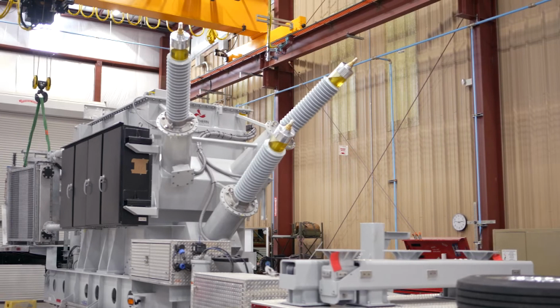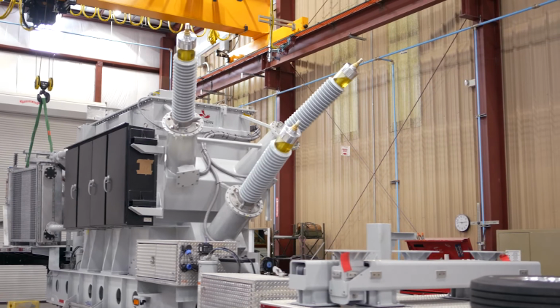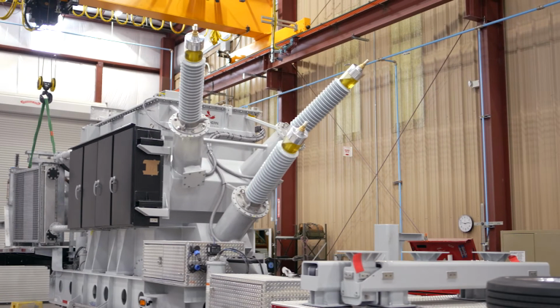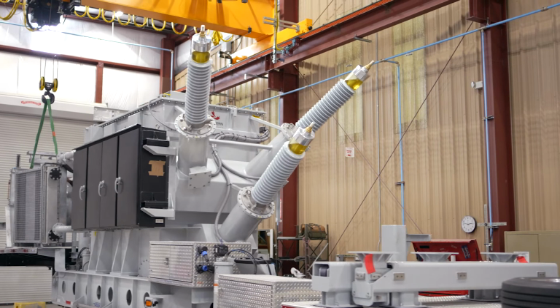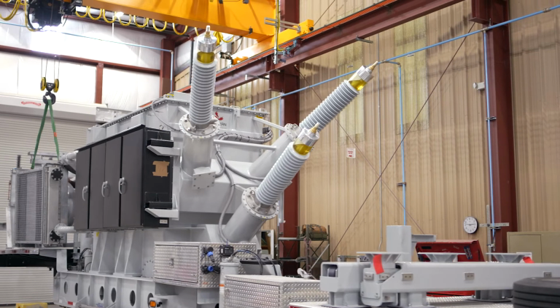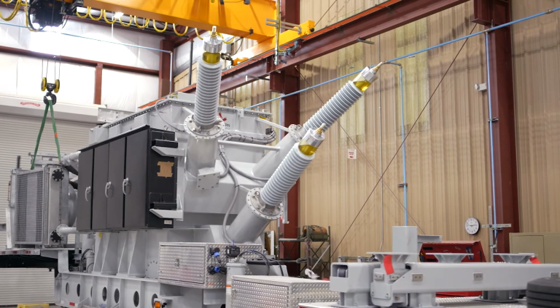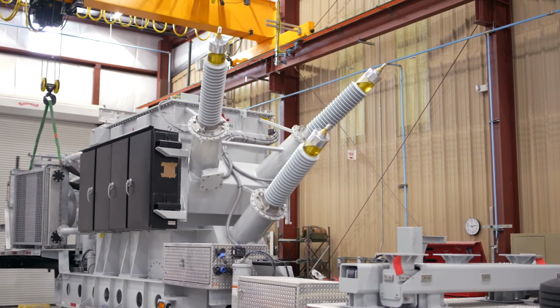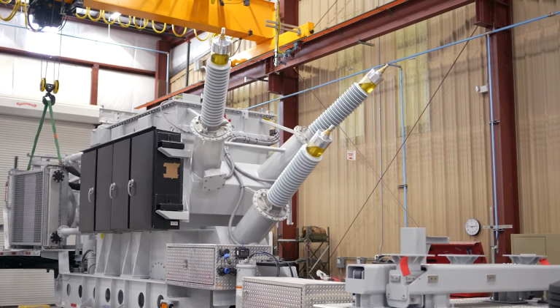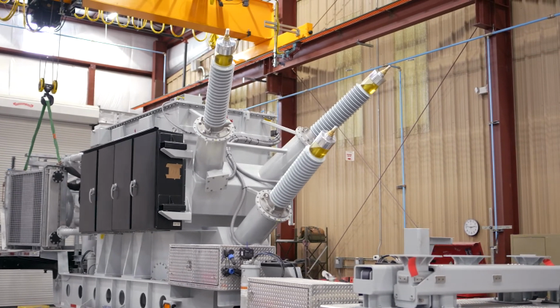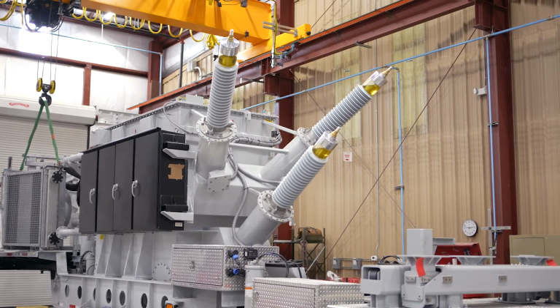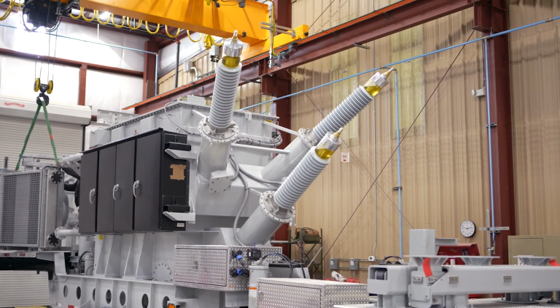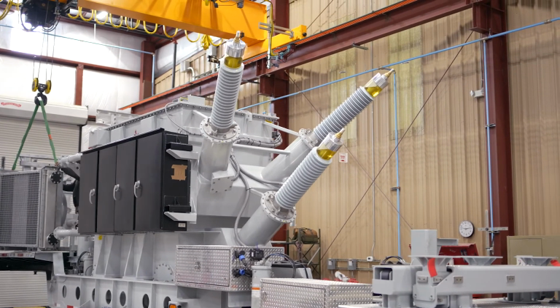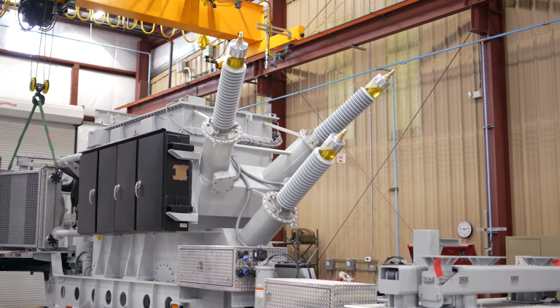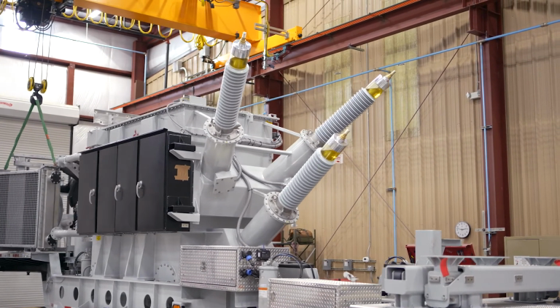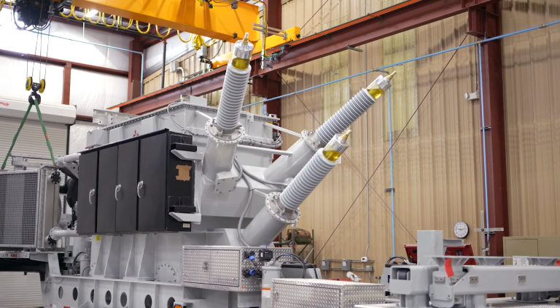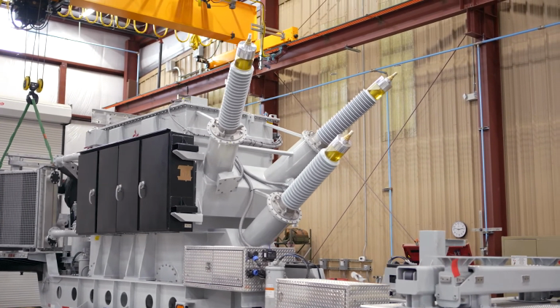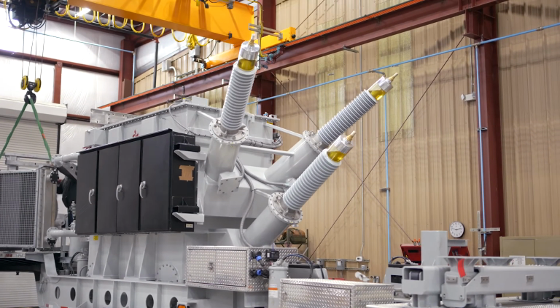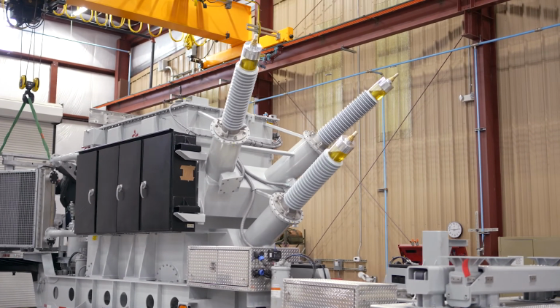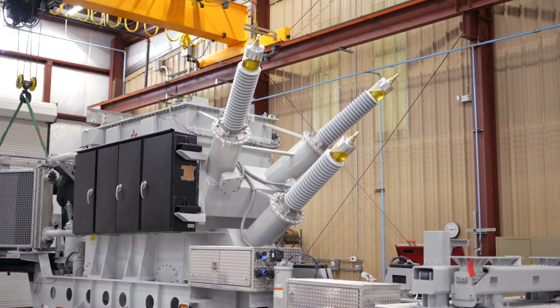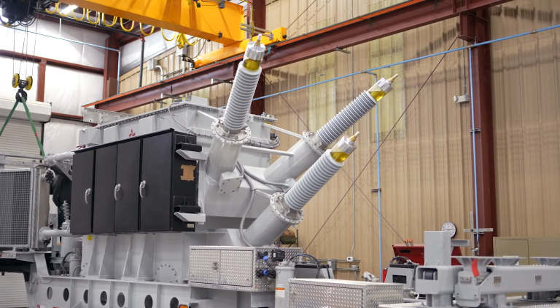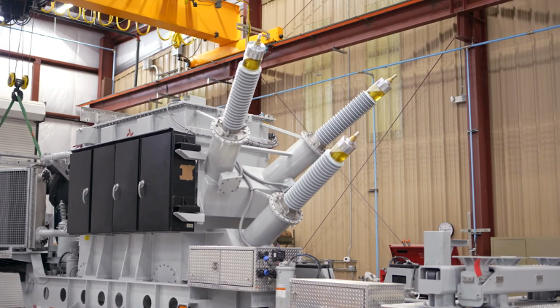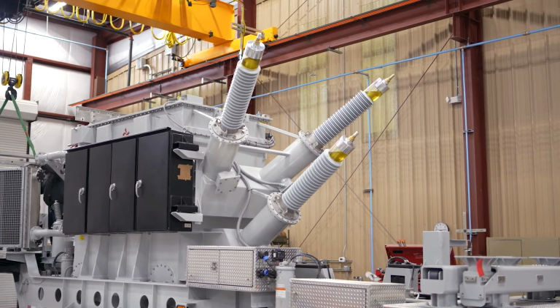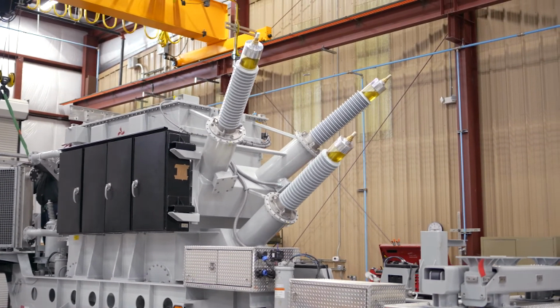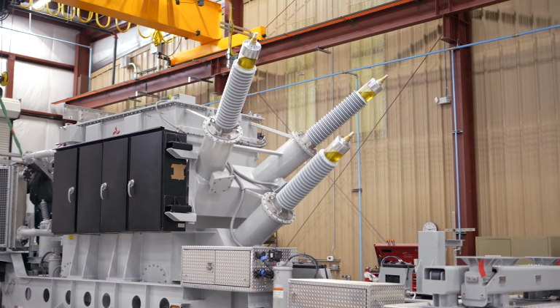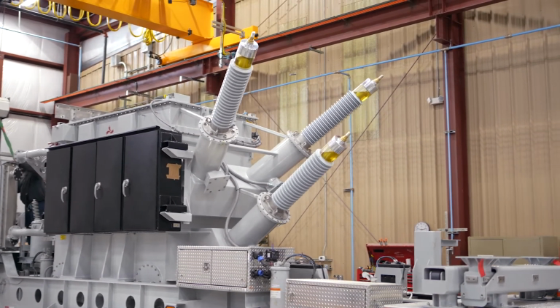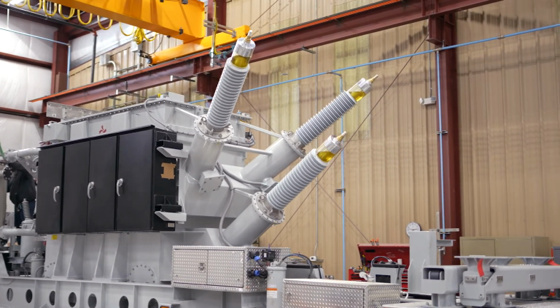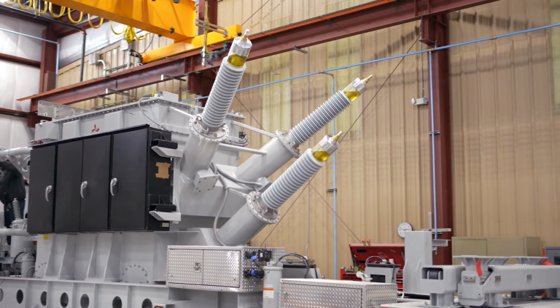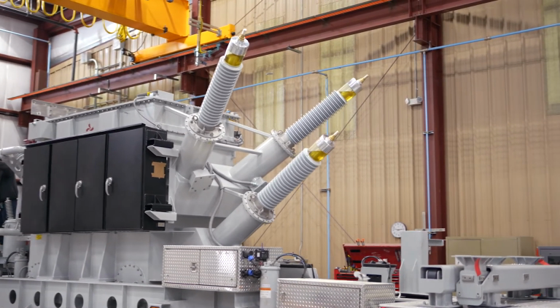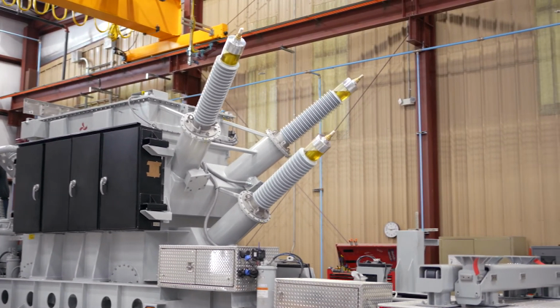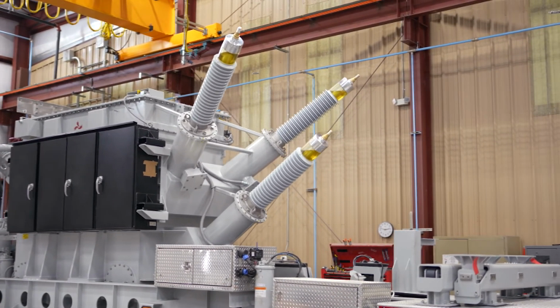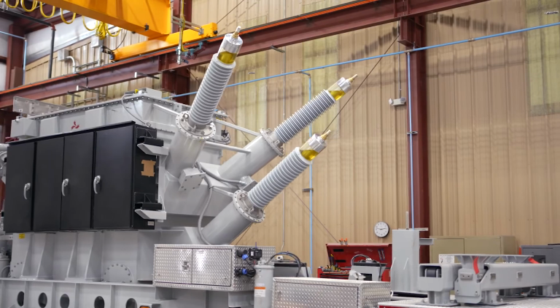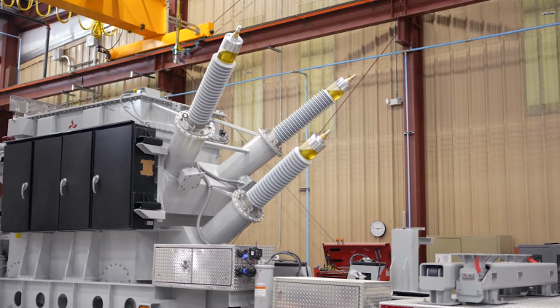This unit is a 26 MVA with dual high, dual low — 13,869 on the high side and 2,412 on the low side.